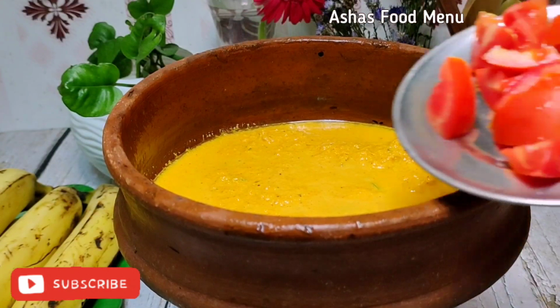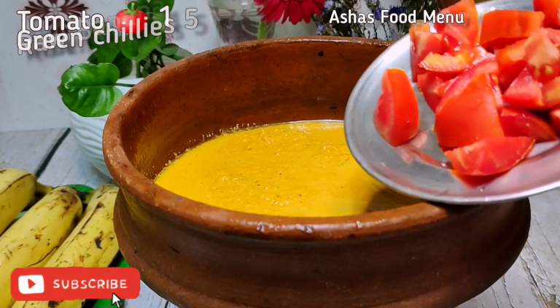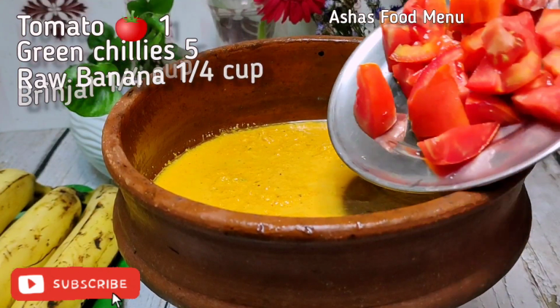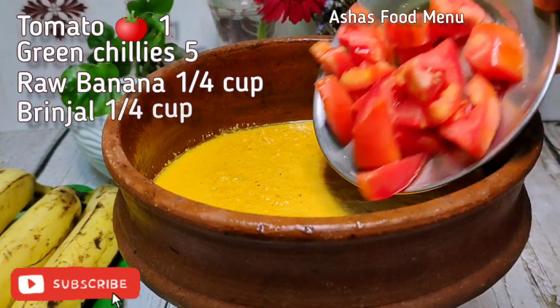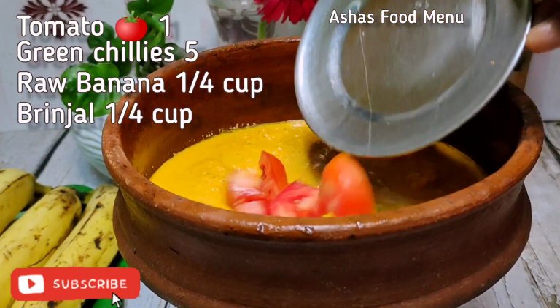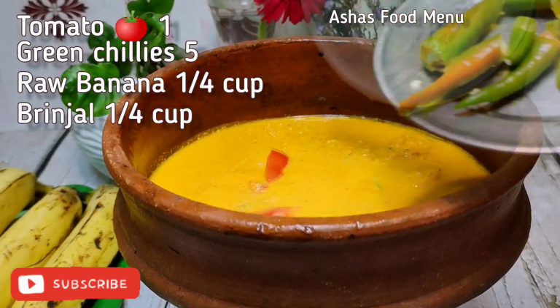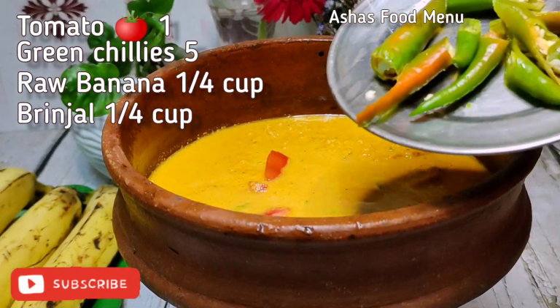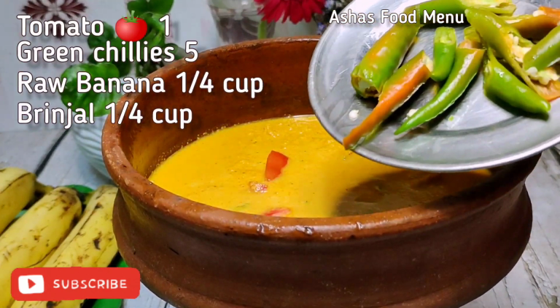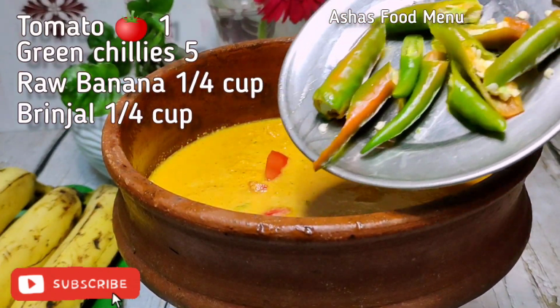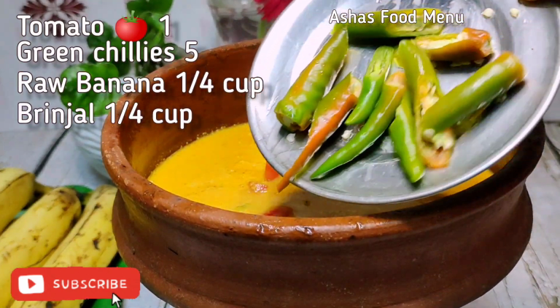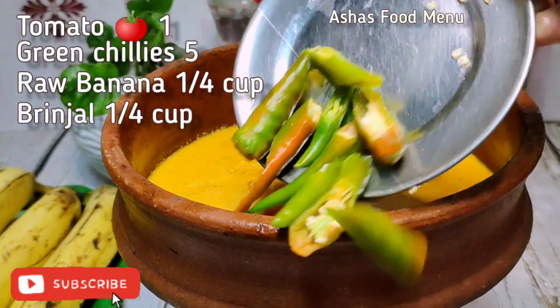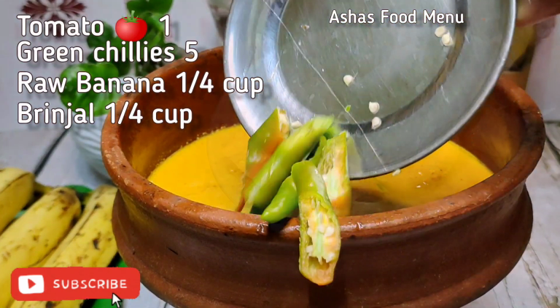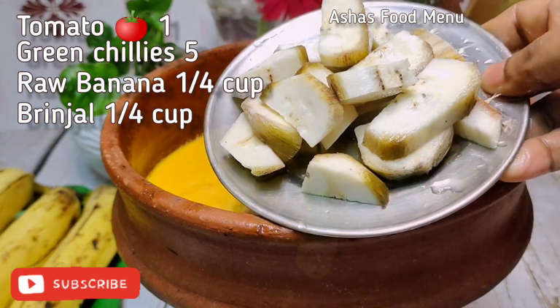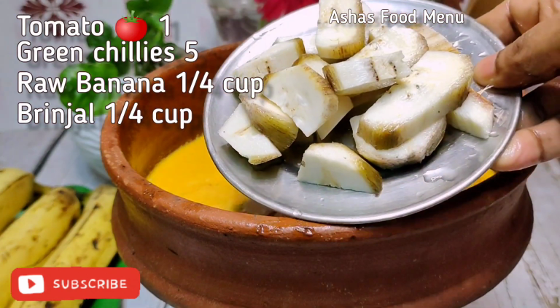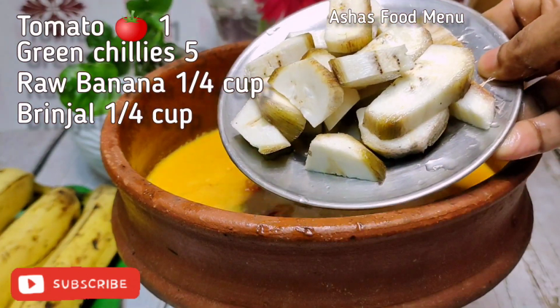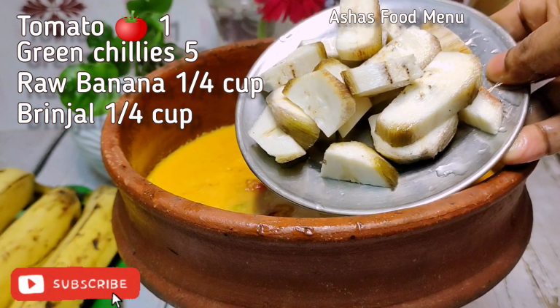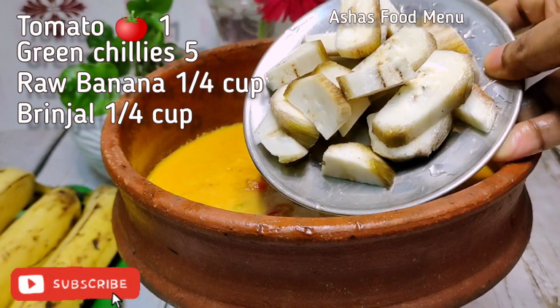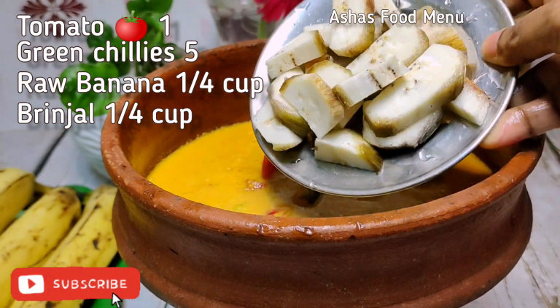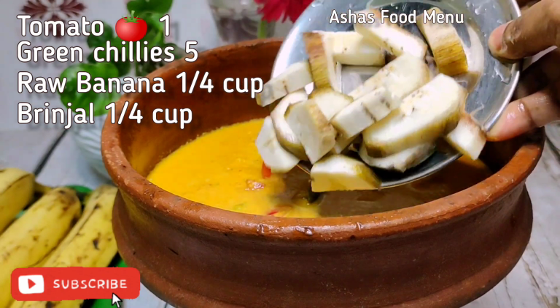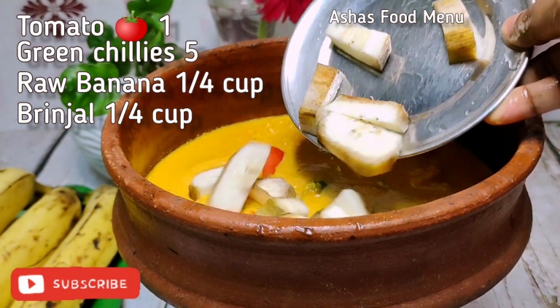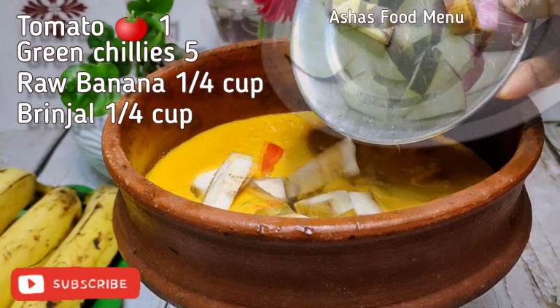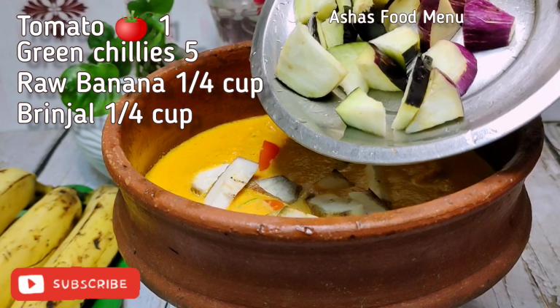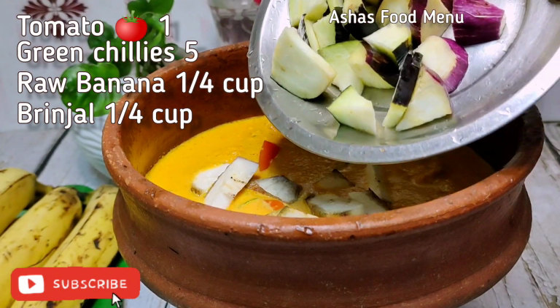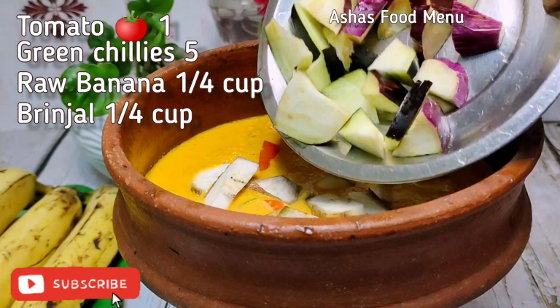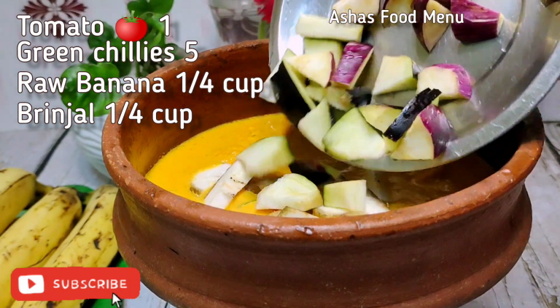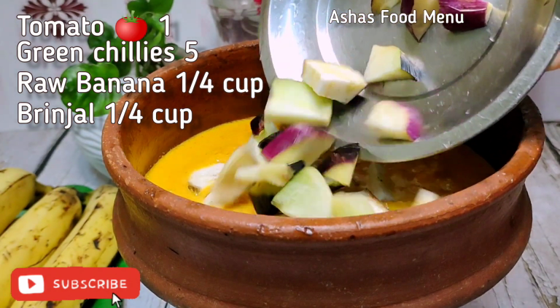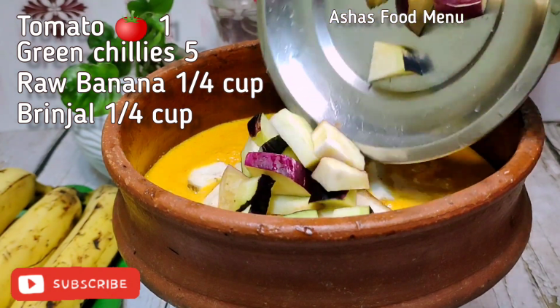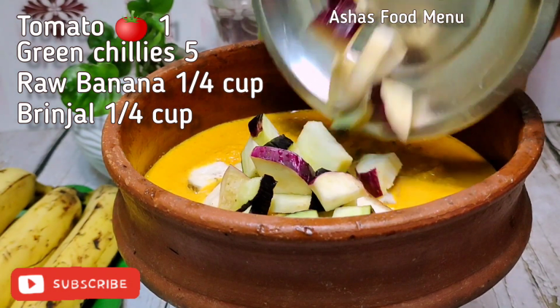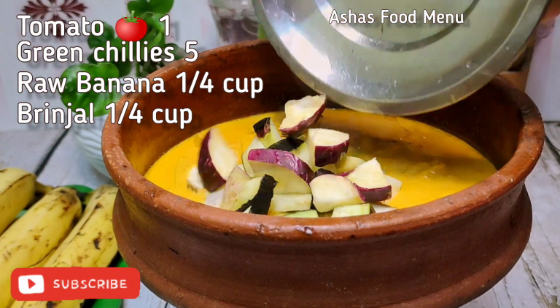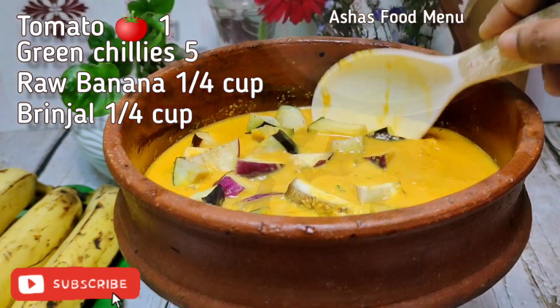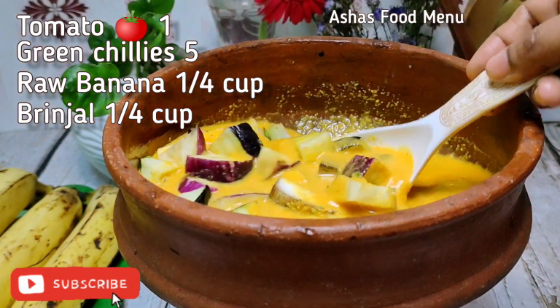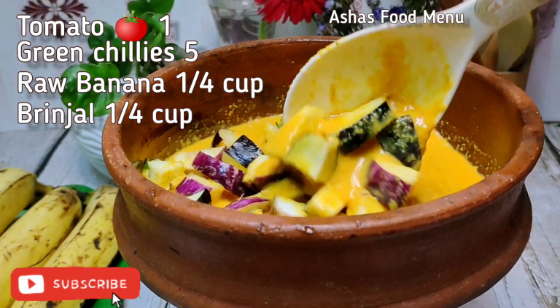This is a tomato, a fresh tomato, and a slice of bread.